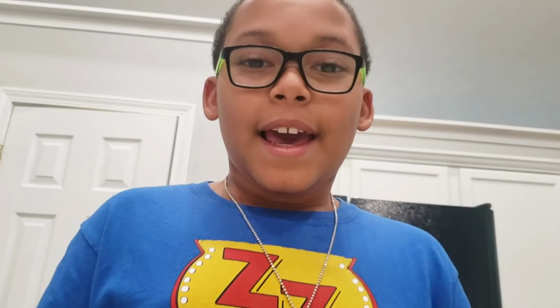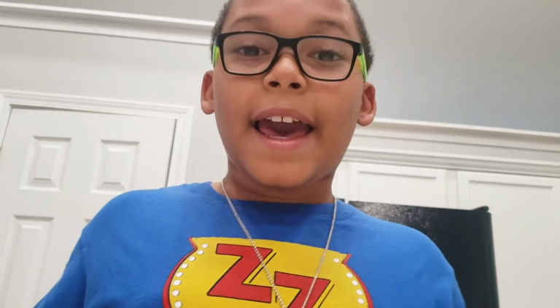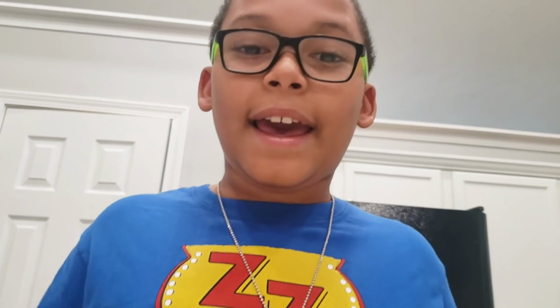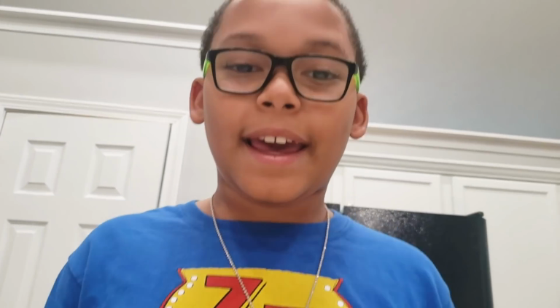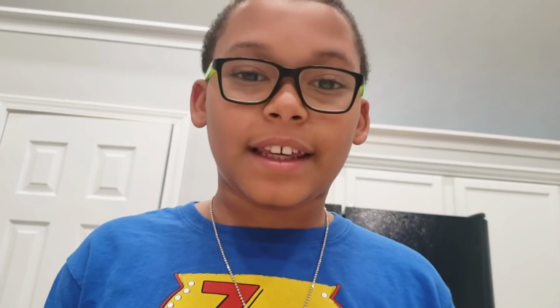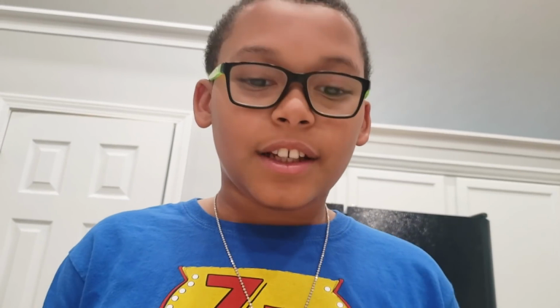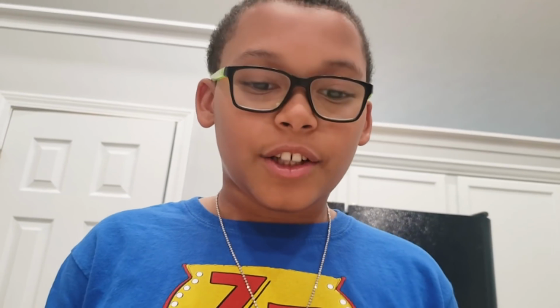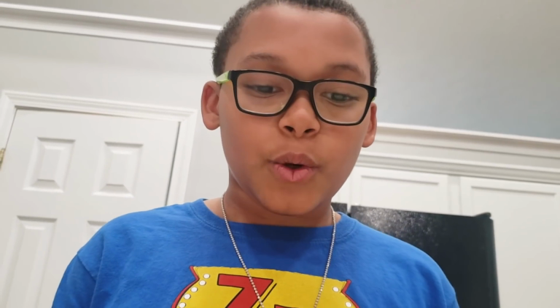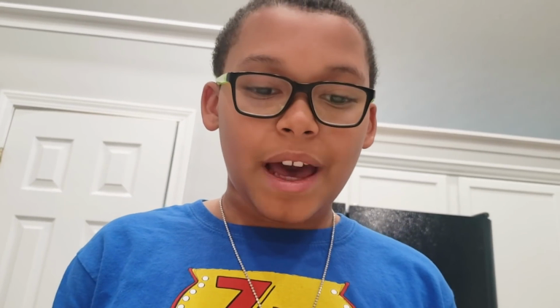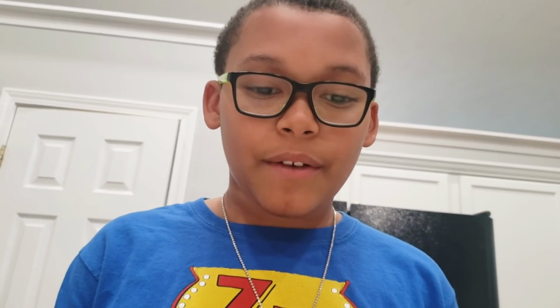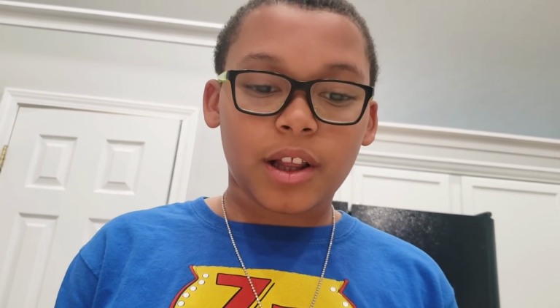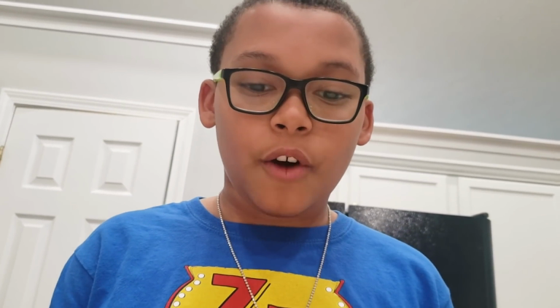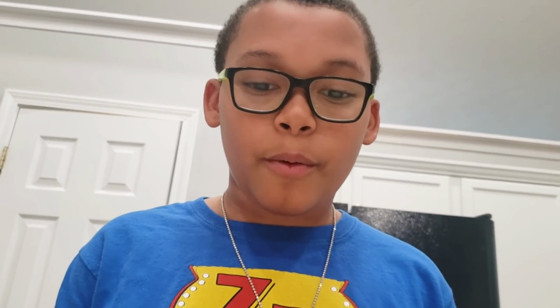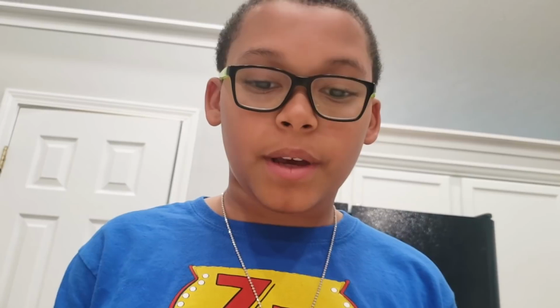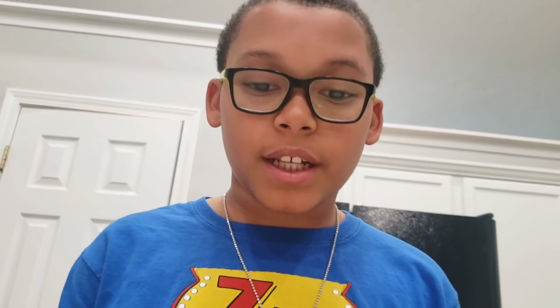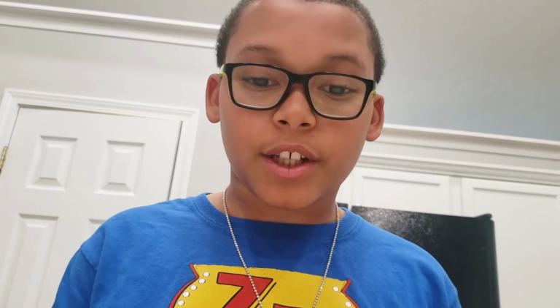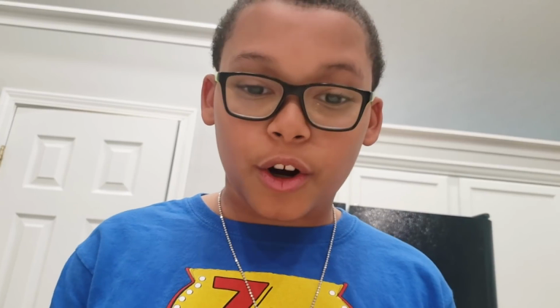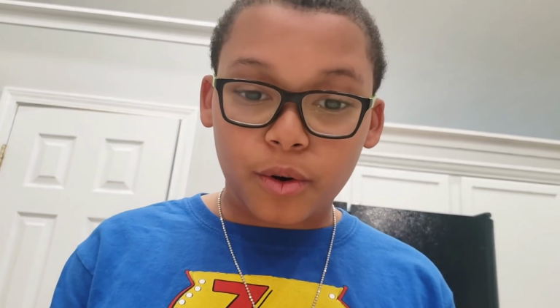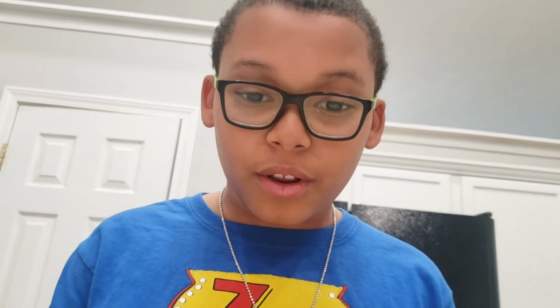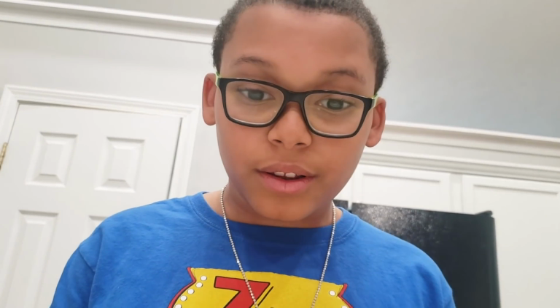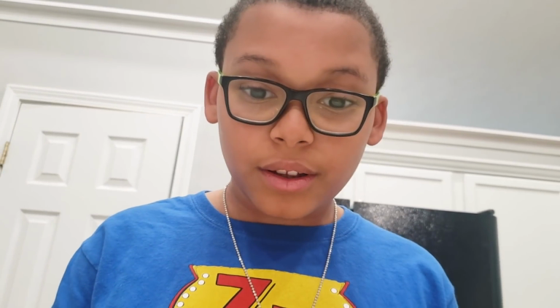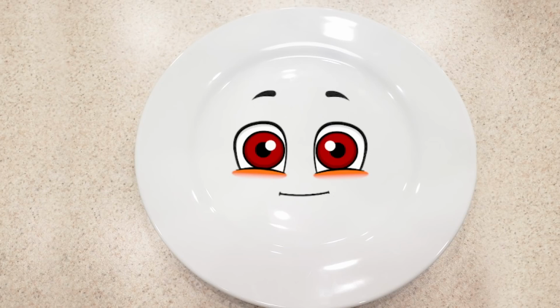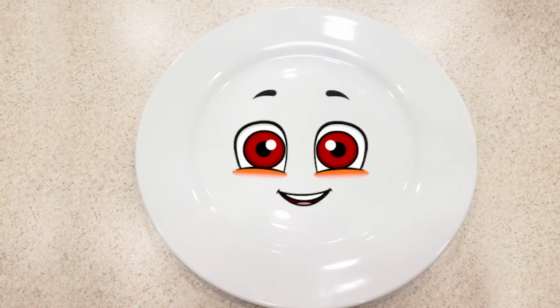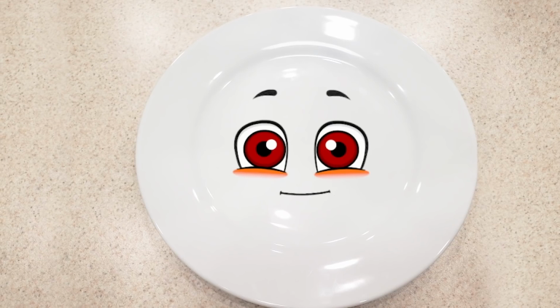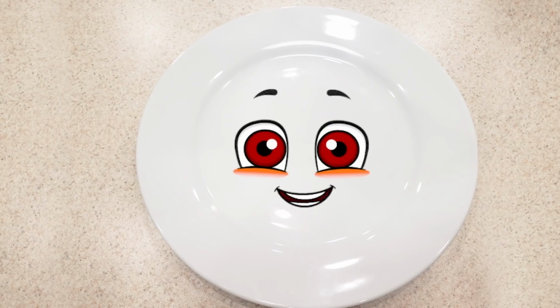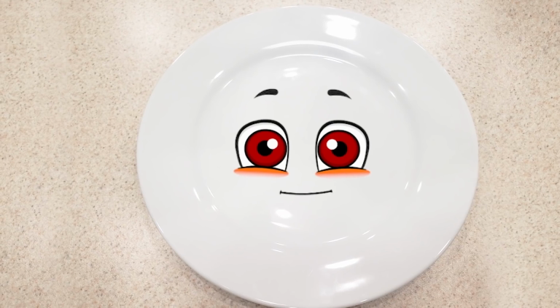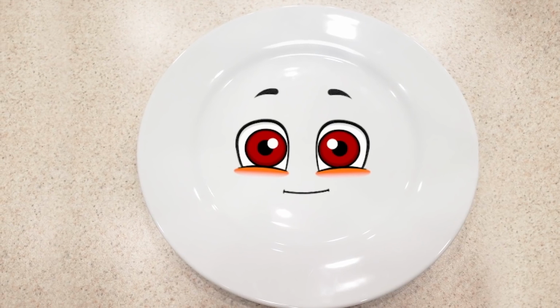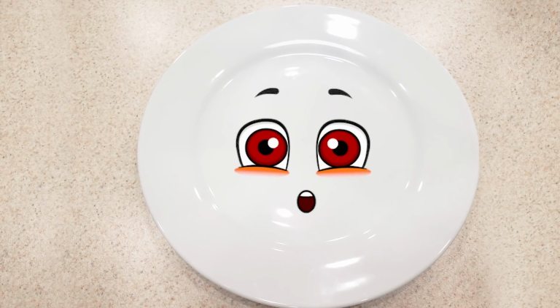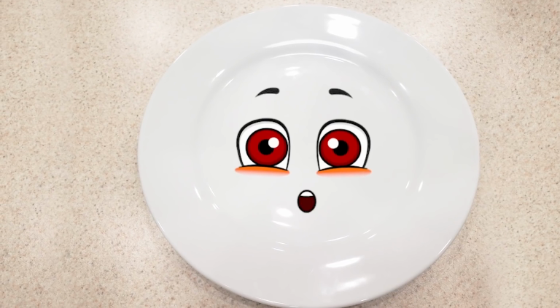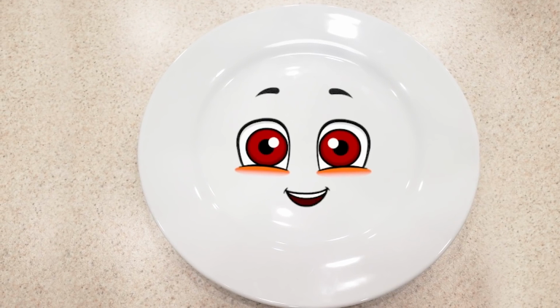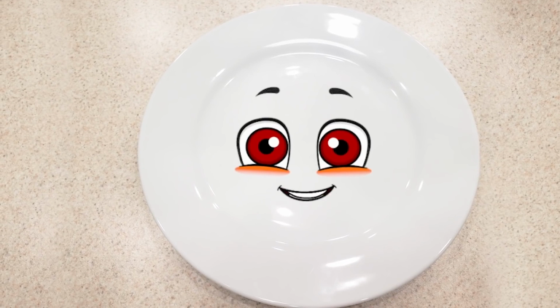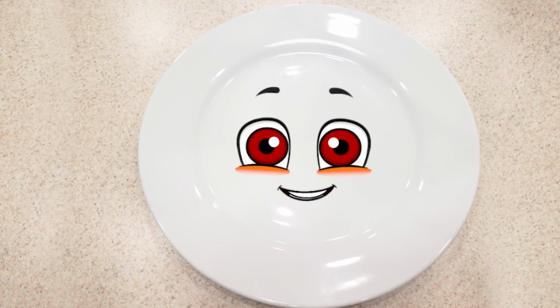Hey! Do you have a clue for Miss Circle? I do. Here you go. Take it.